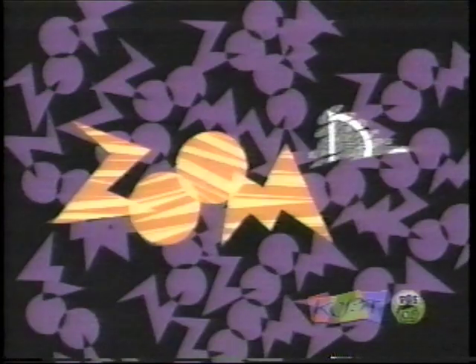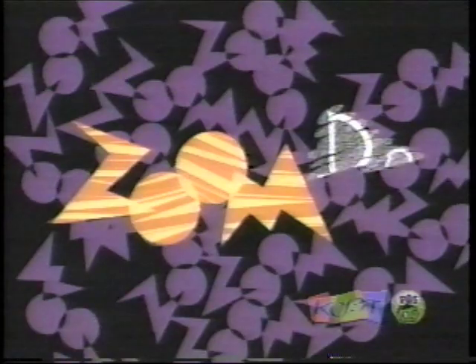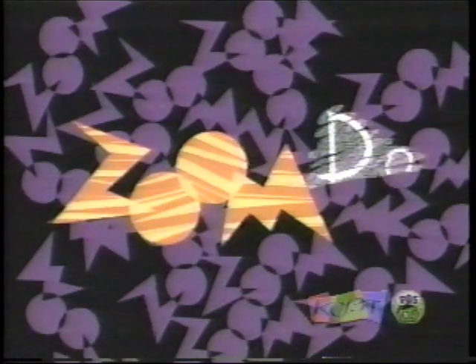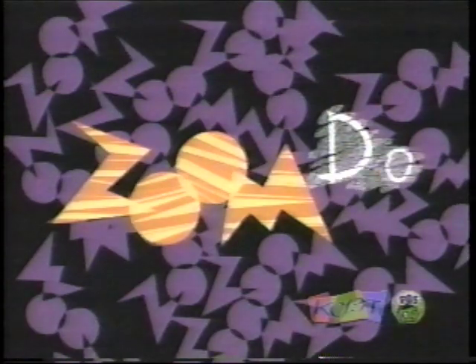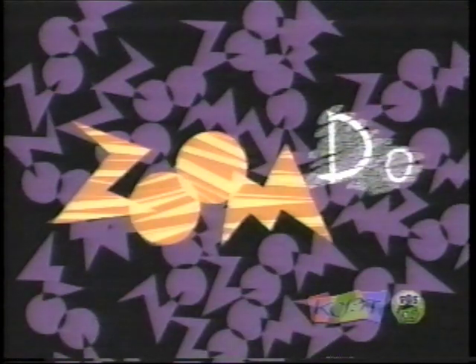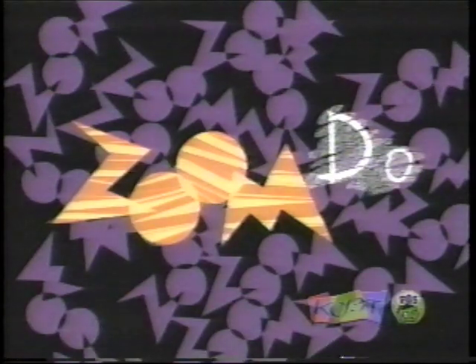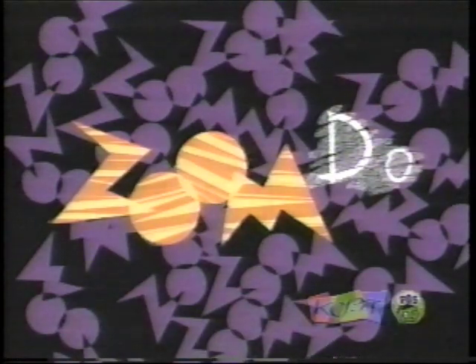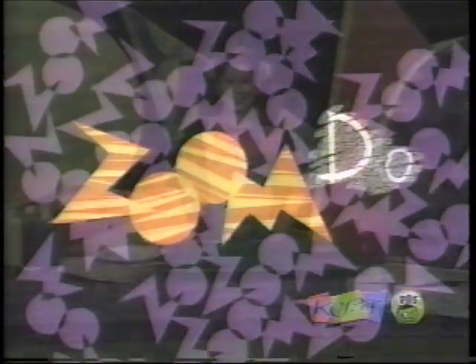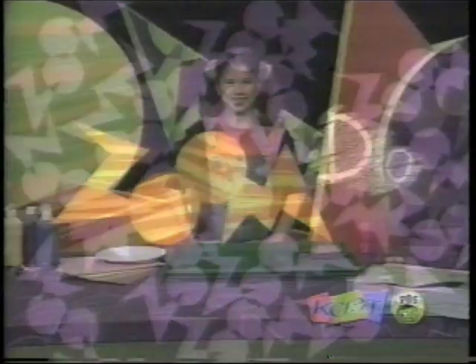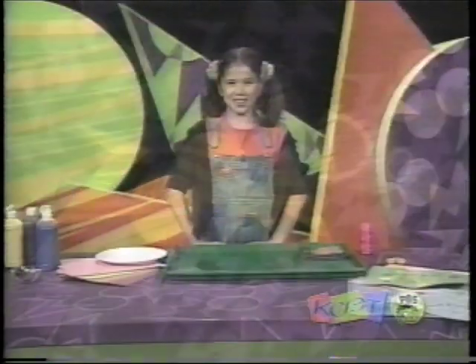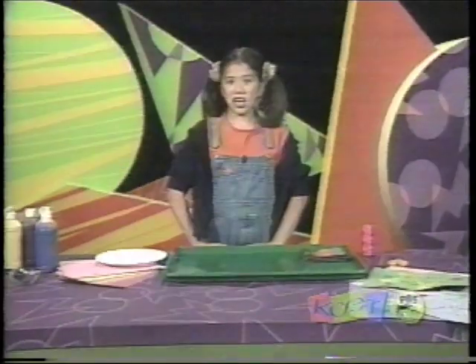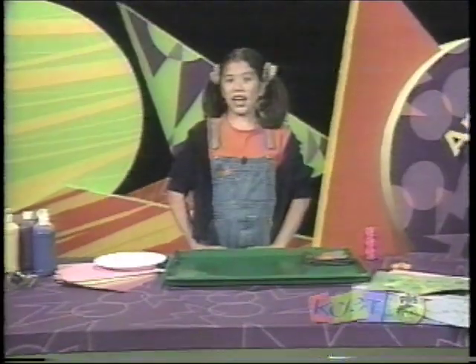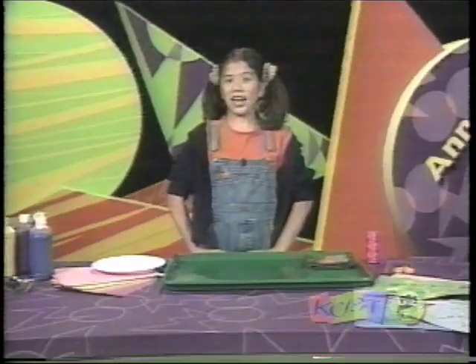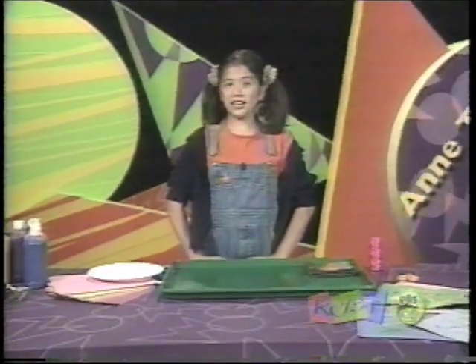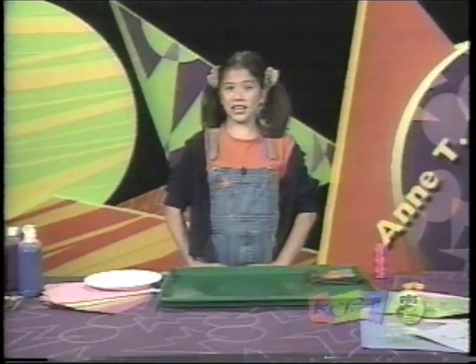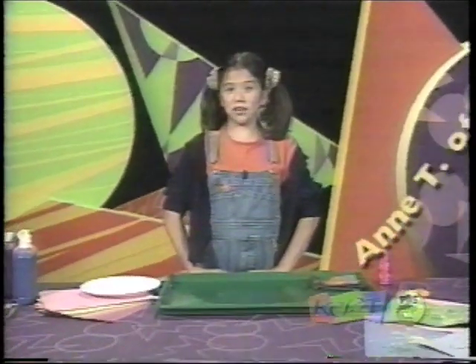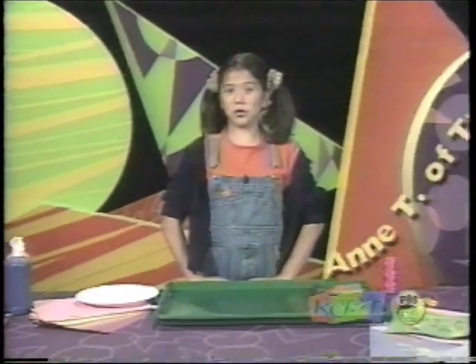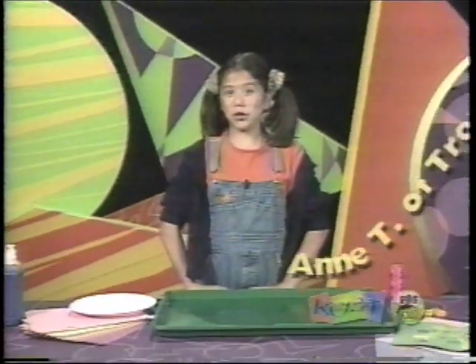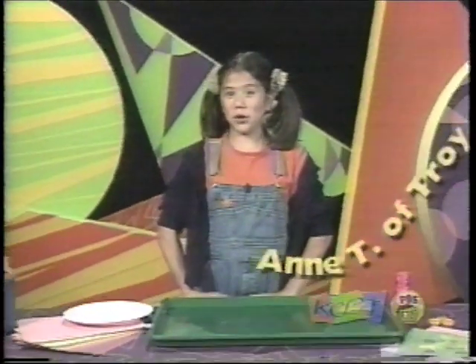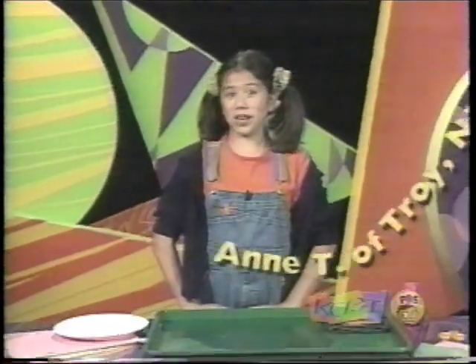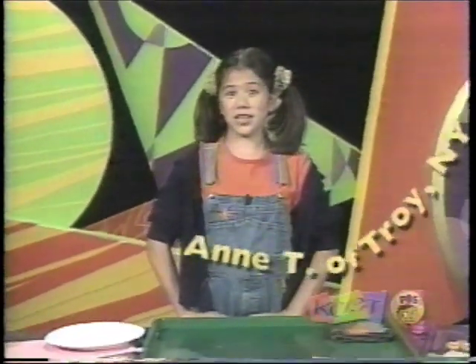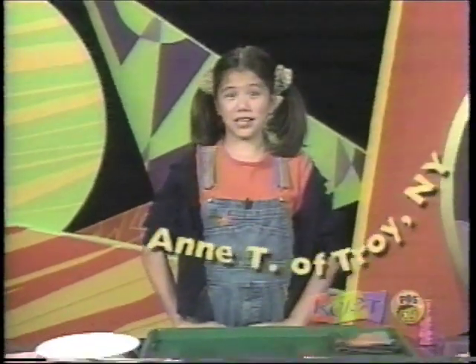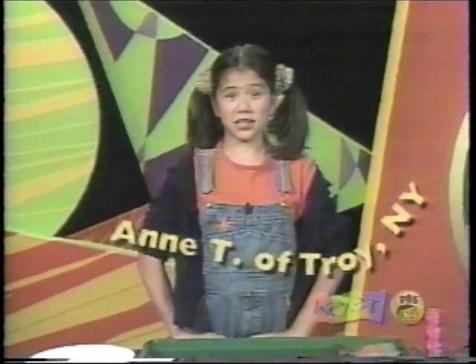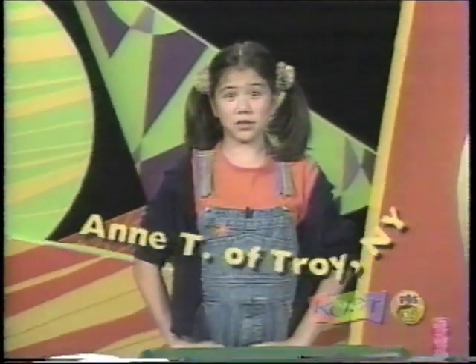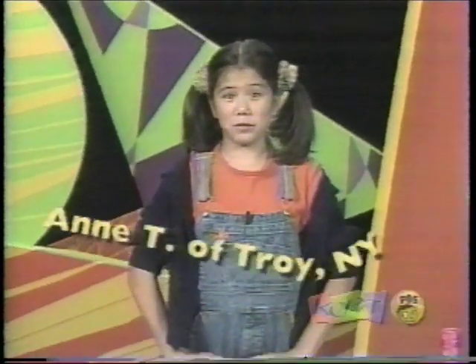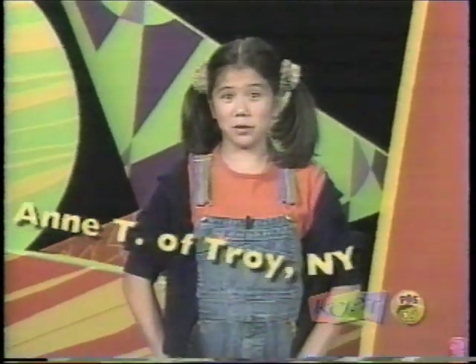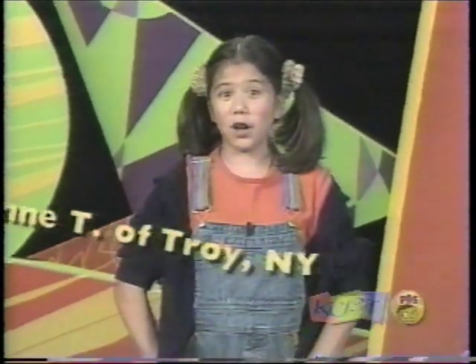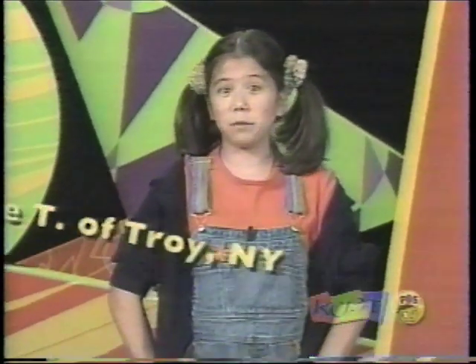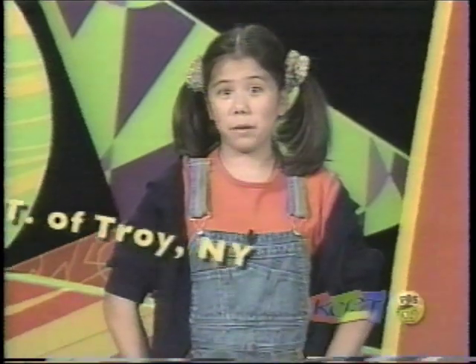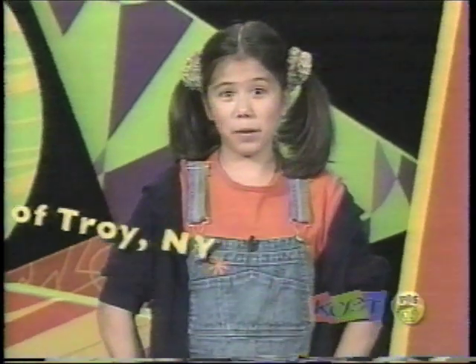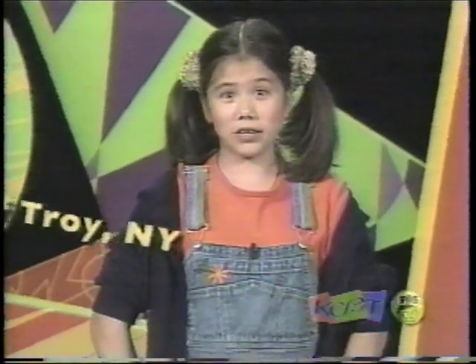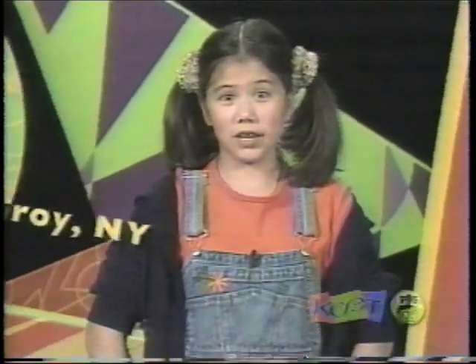Zoom-do! Ann T. of Troy, New York sent us this Zoom-do called Marble Painting.